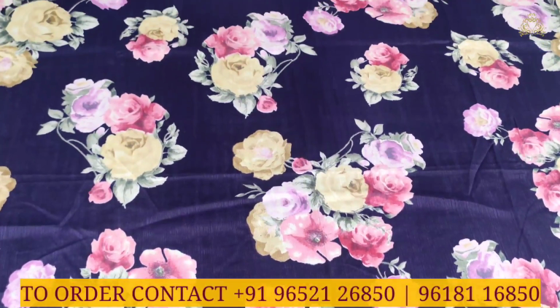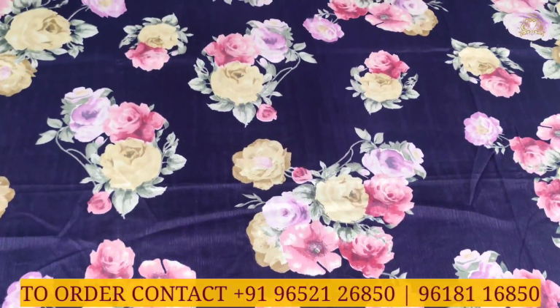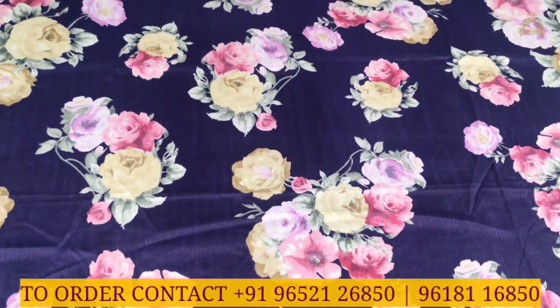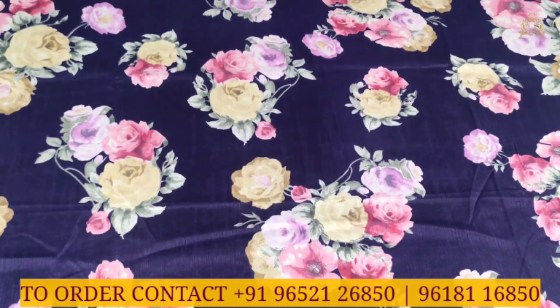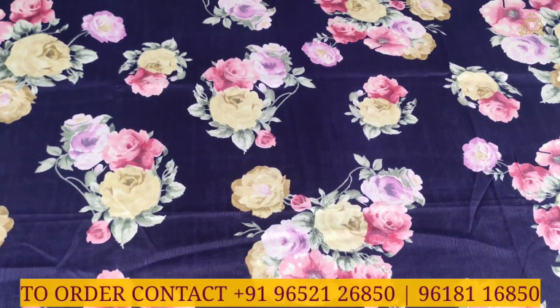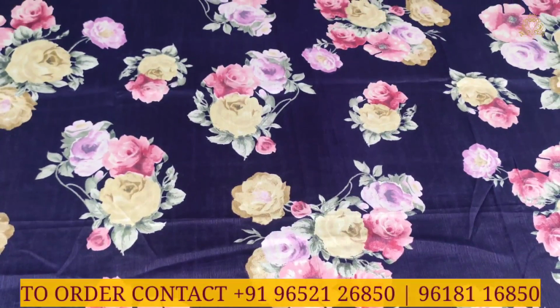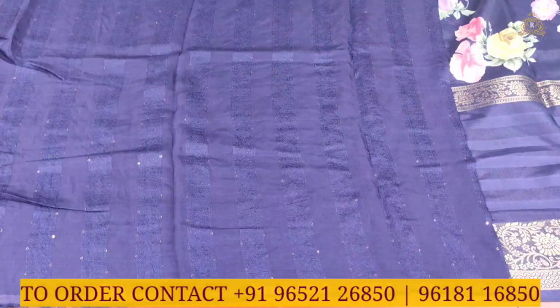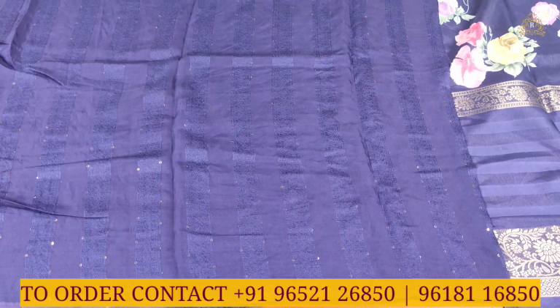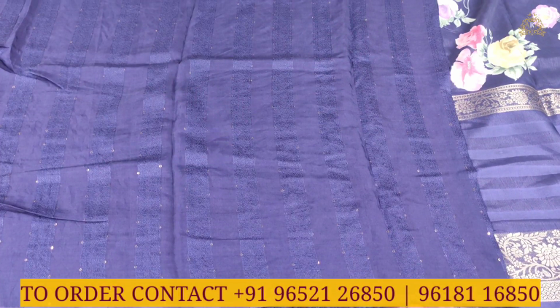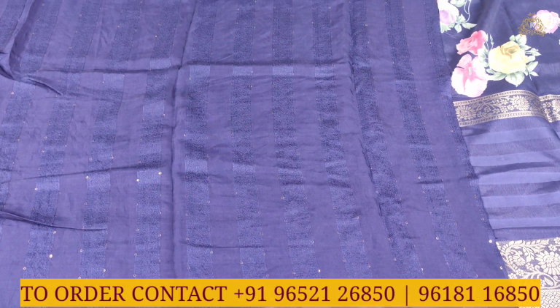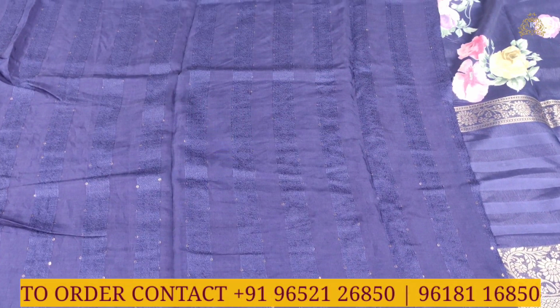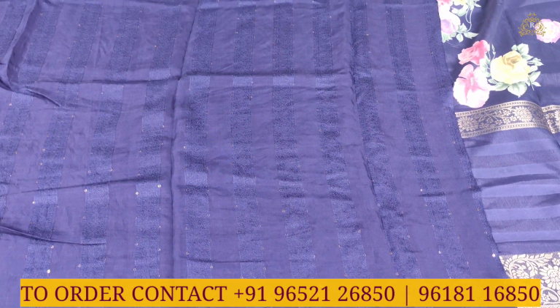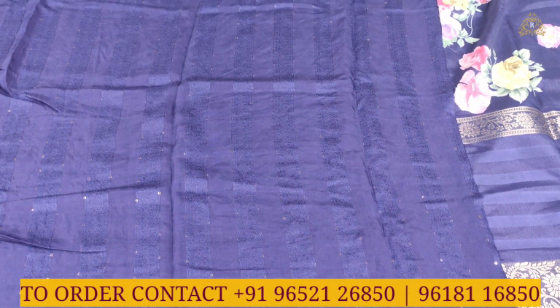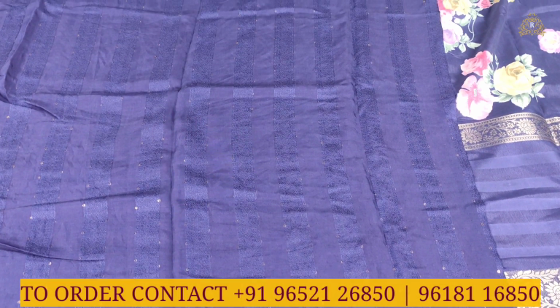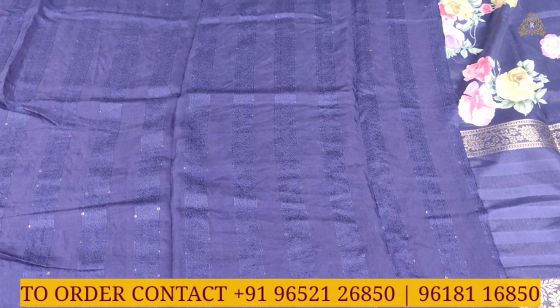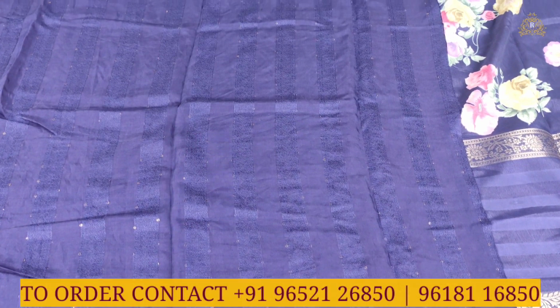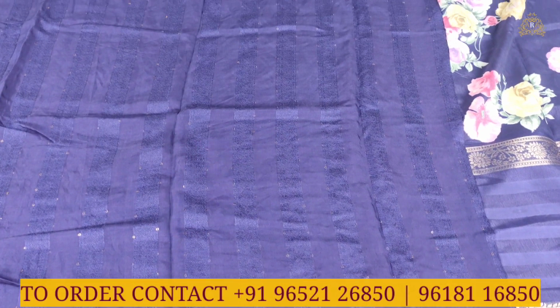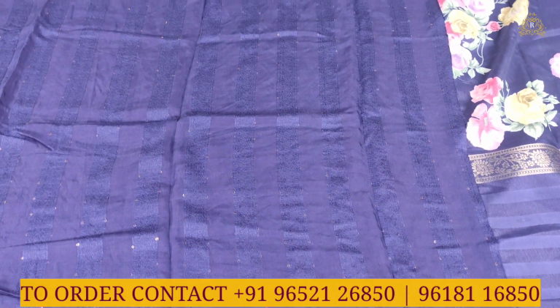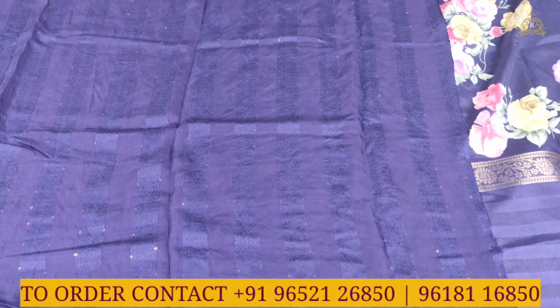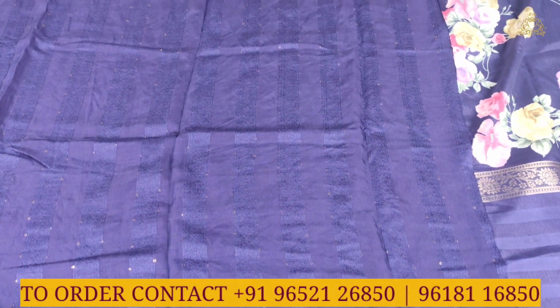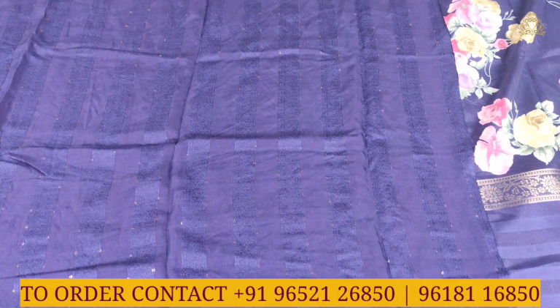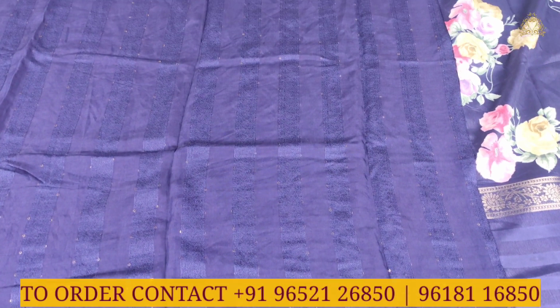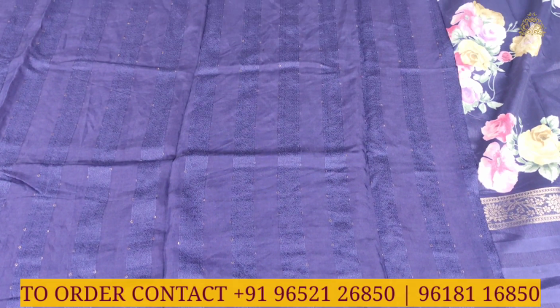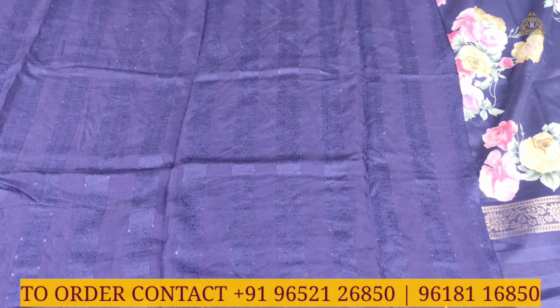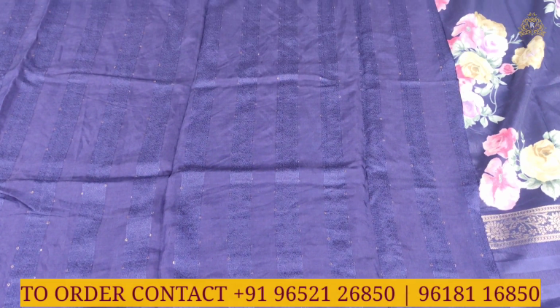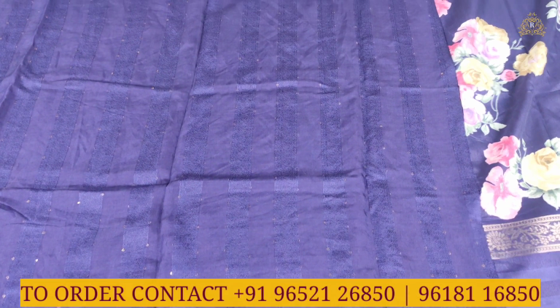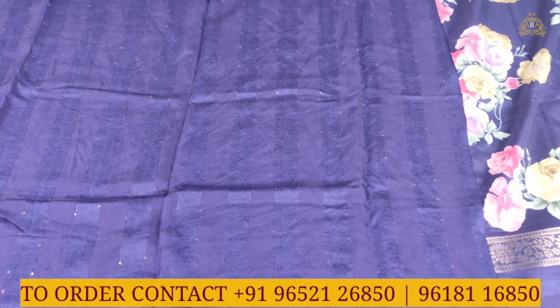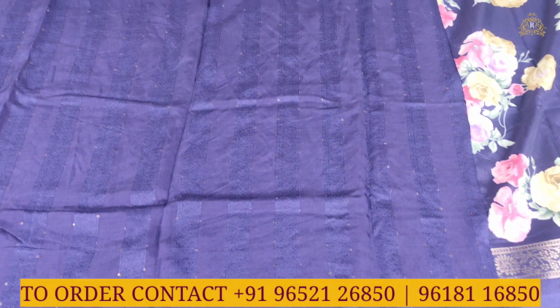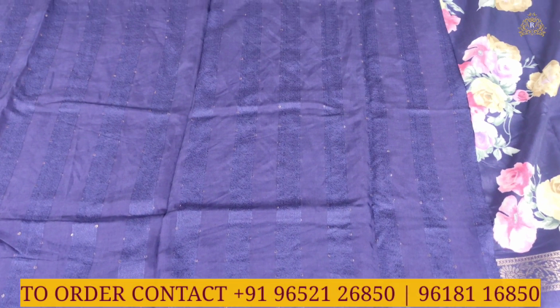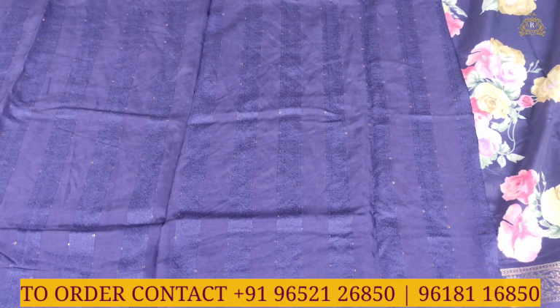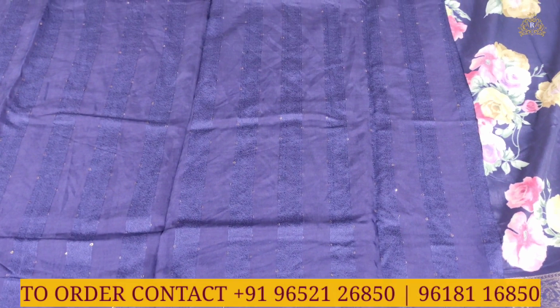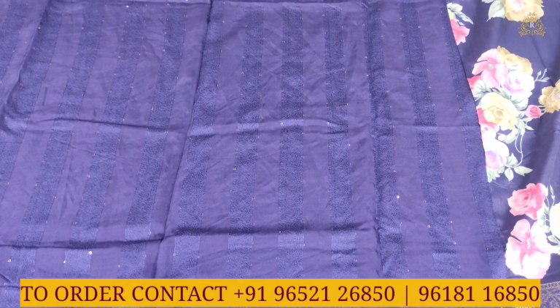Blouse suits in self color combination, navy blue color combination.